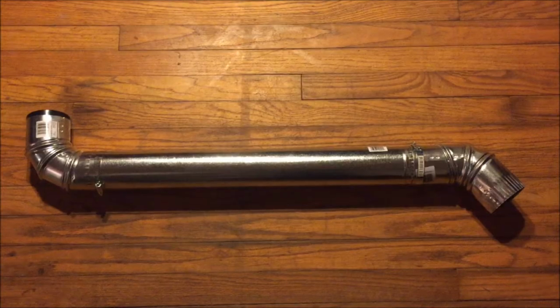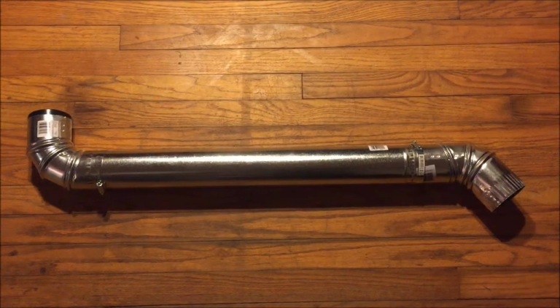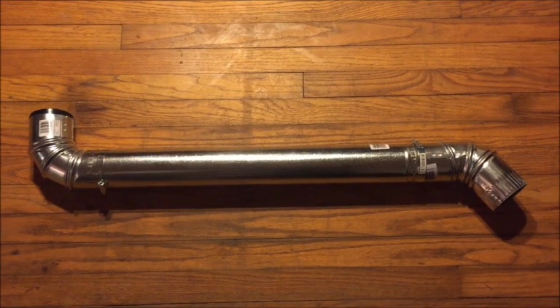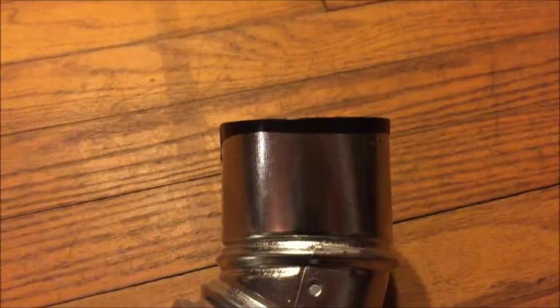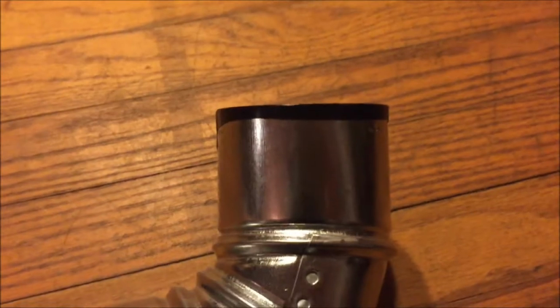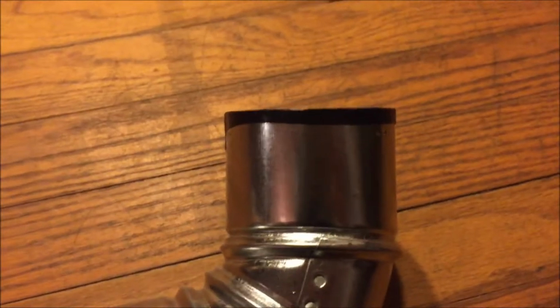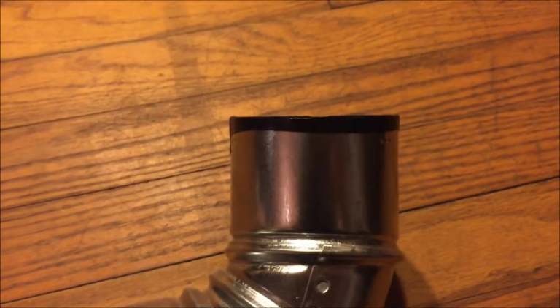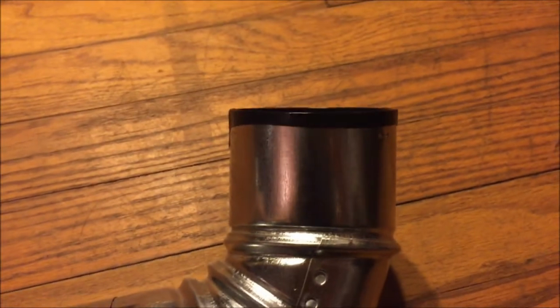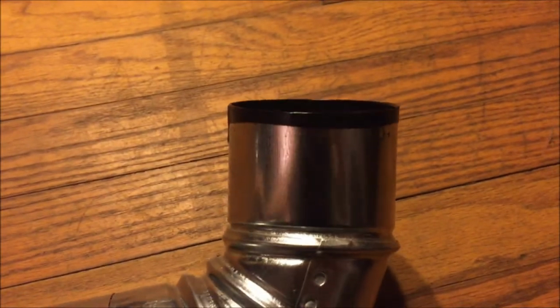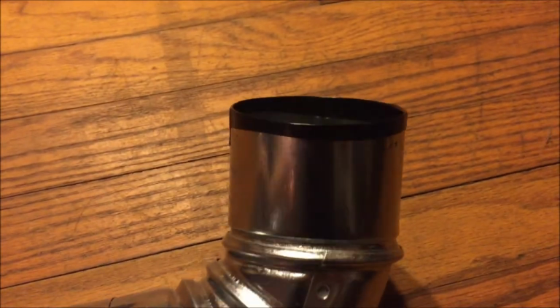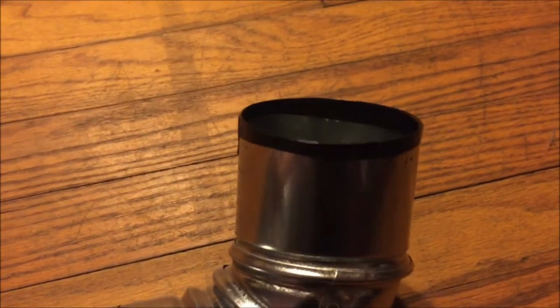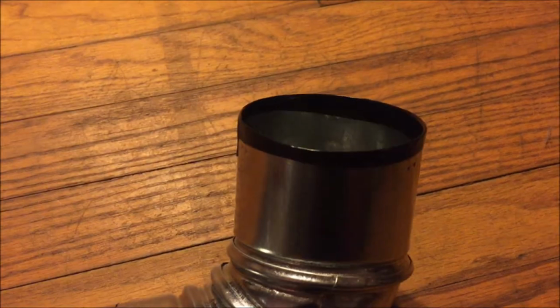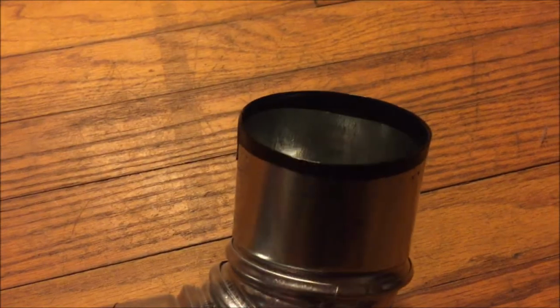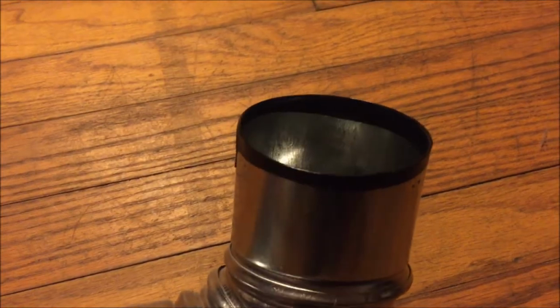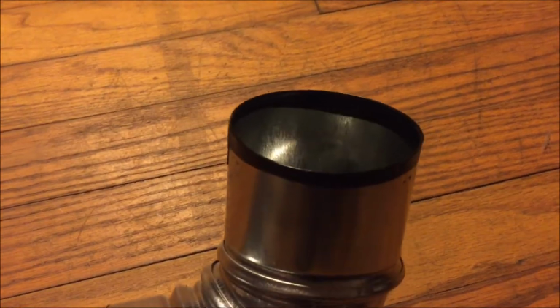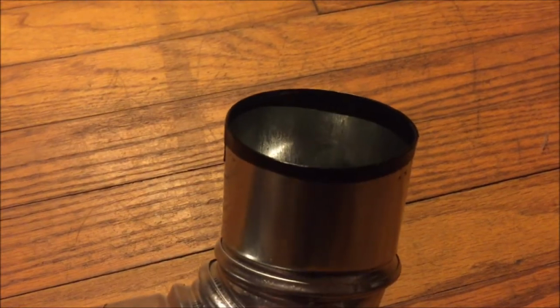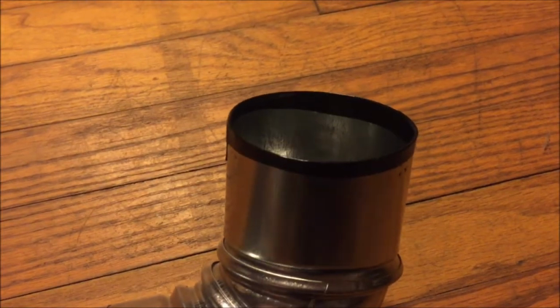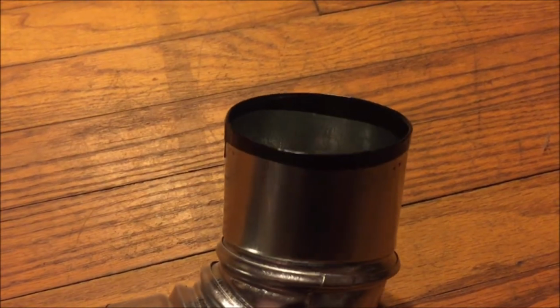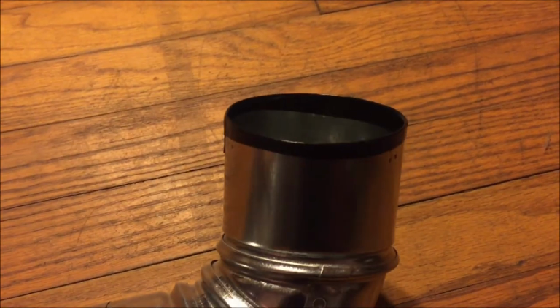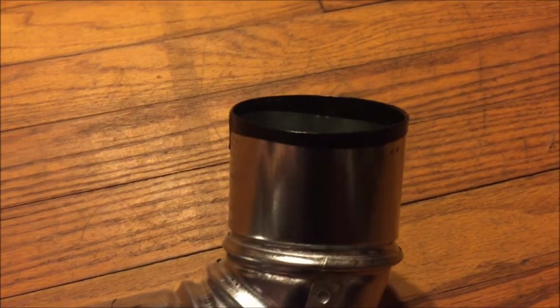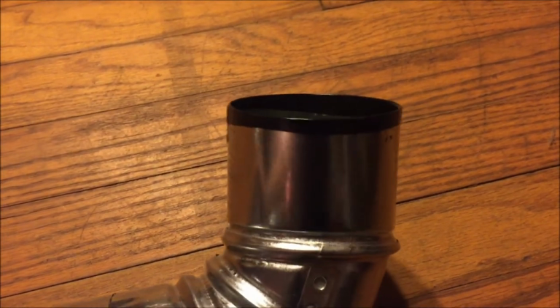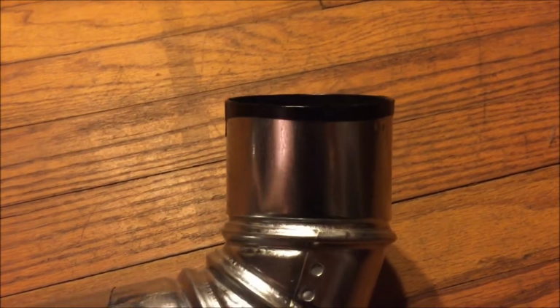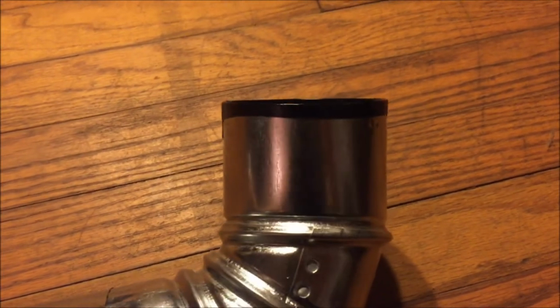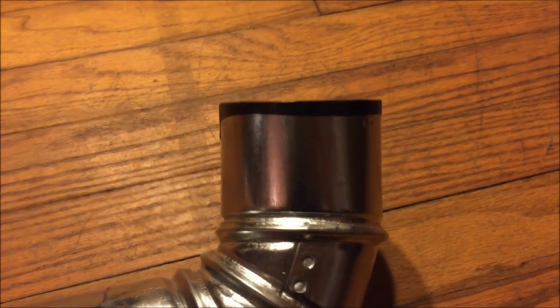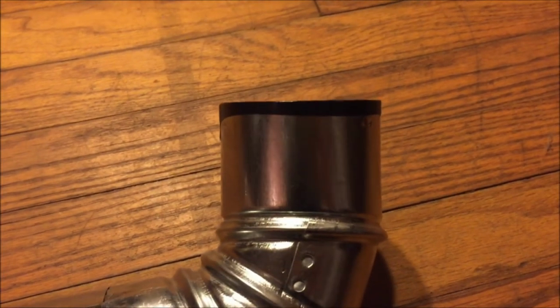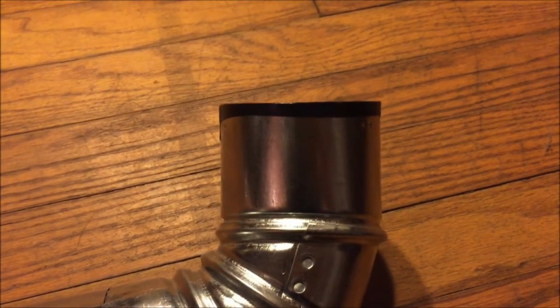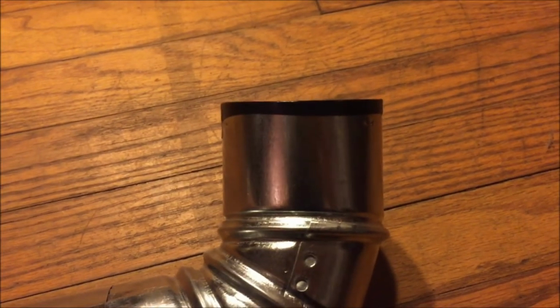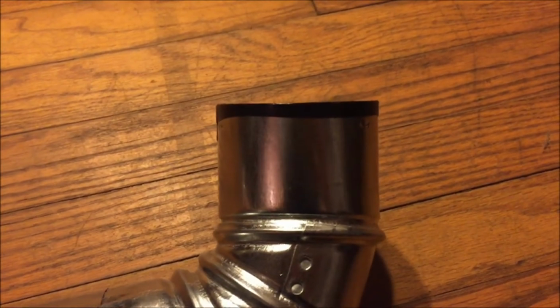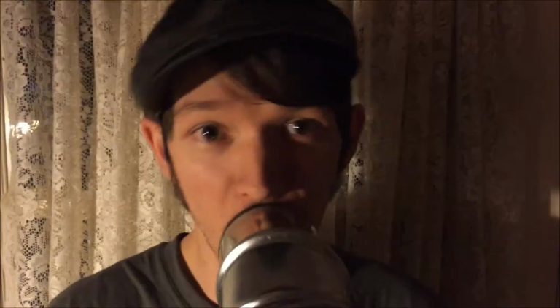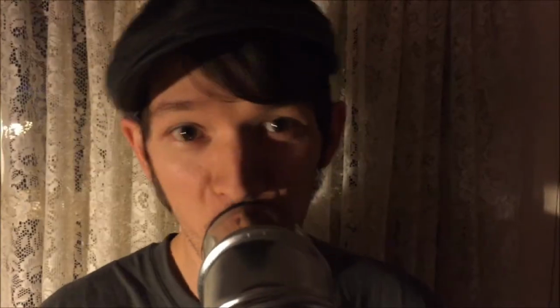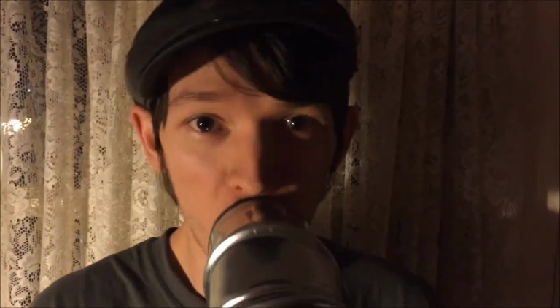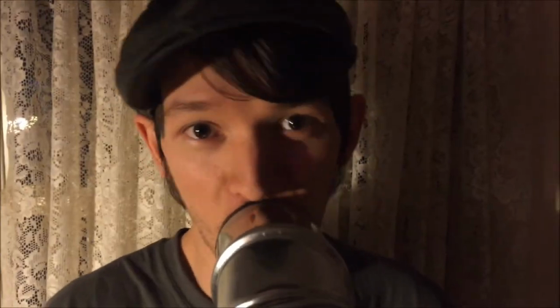Hope you enjoyed it. Last thing you need to know before you go and blow on it: don't forget to make a mouthpiece with some tape. Now you're ready to go and play.